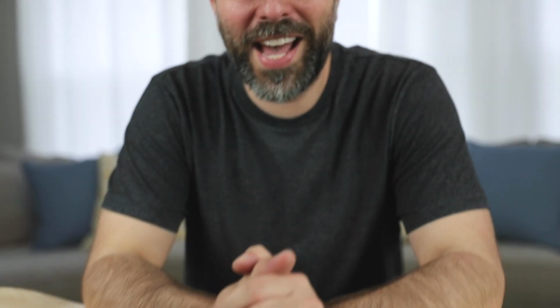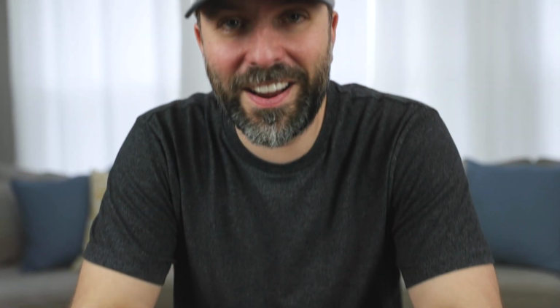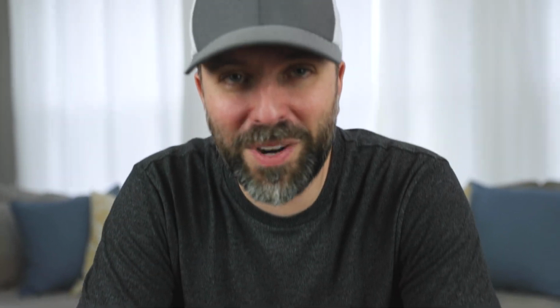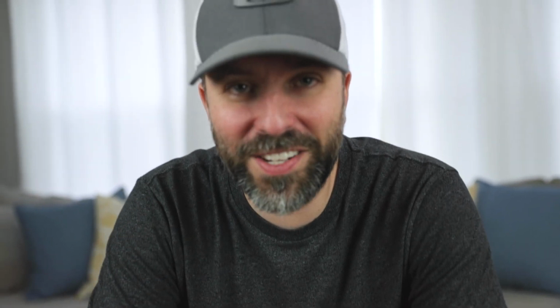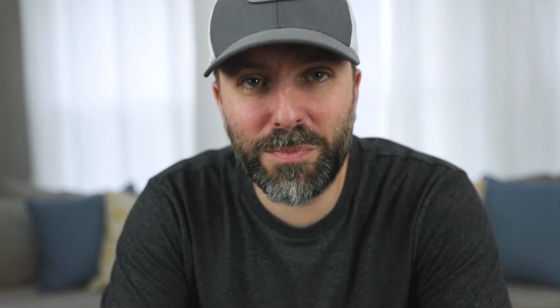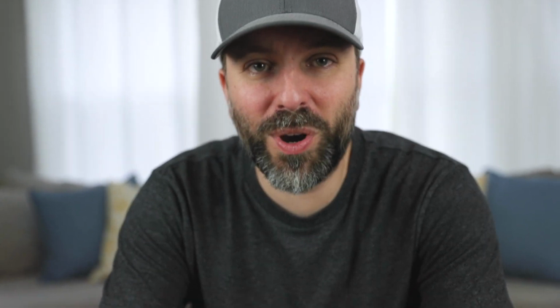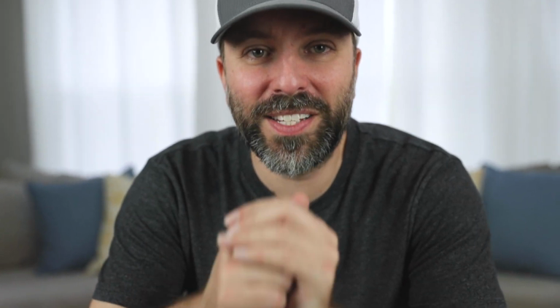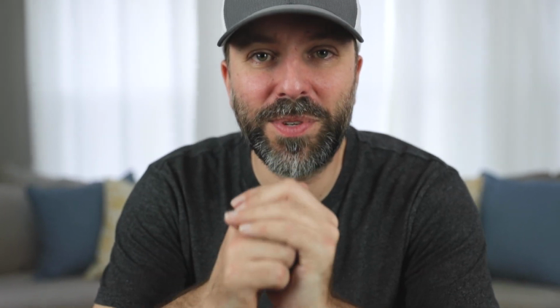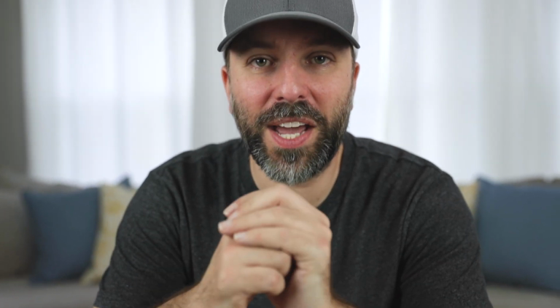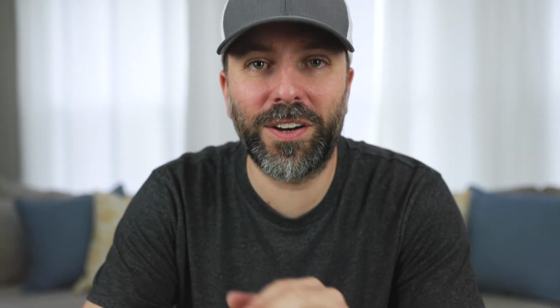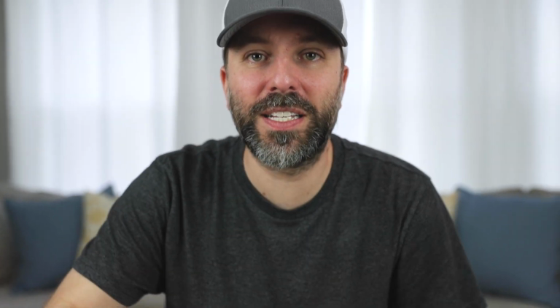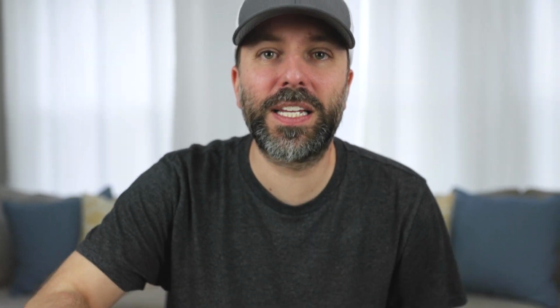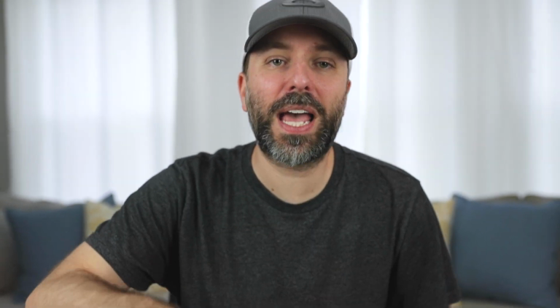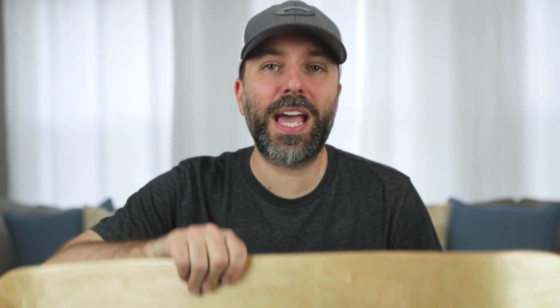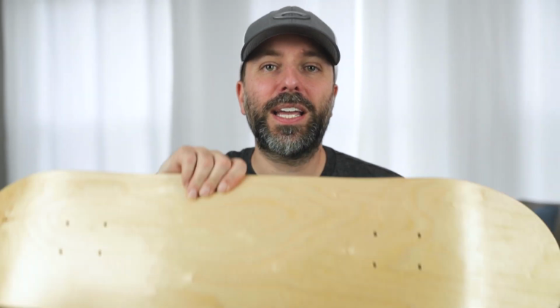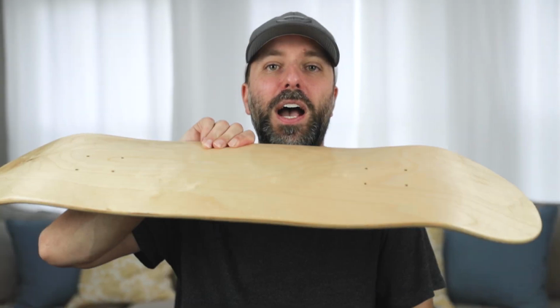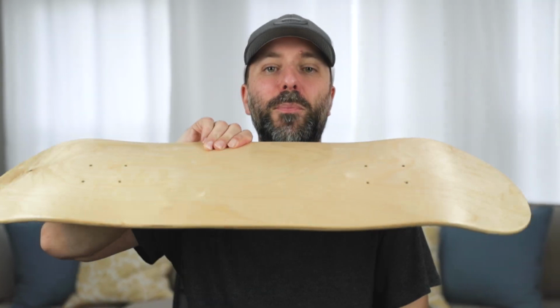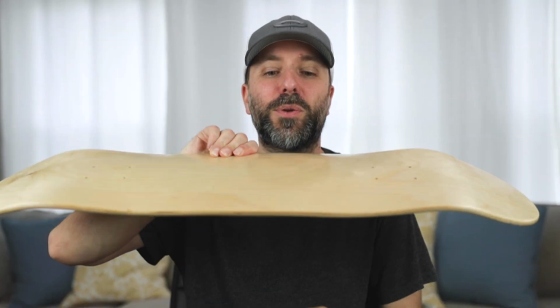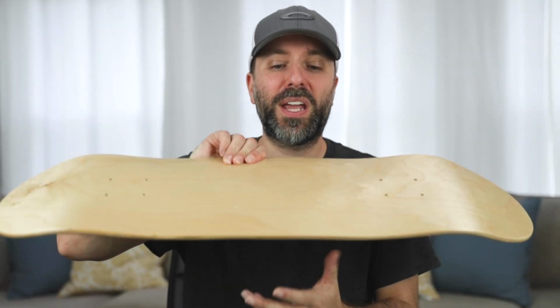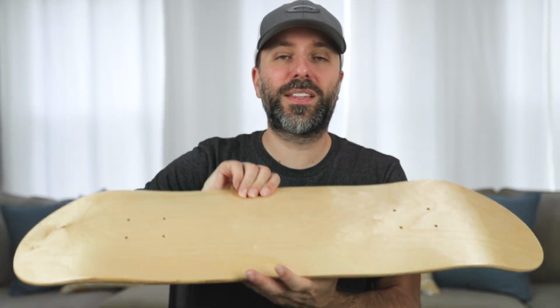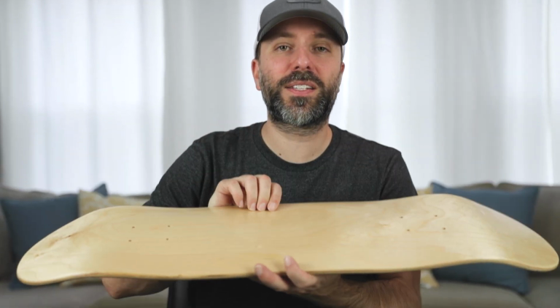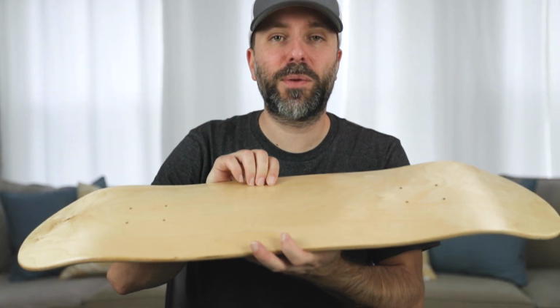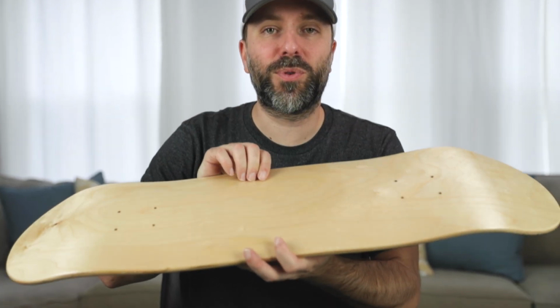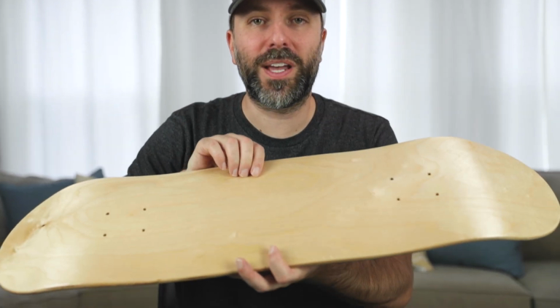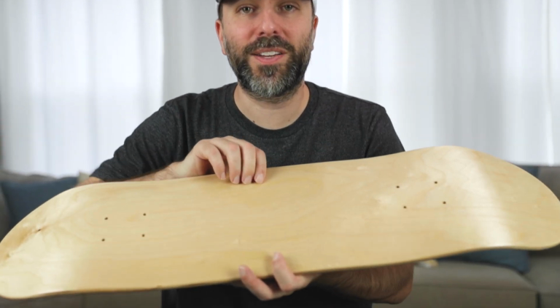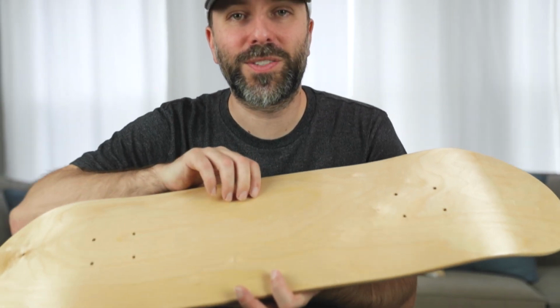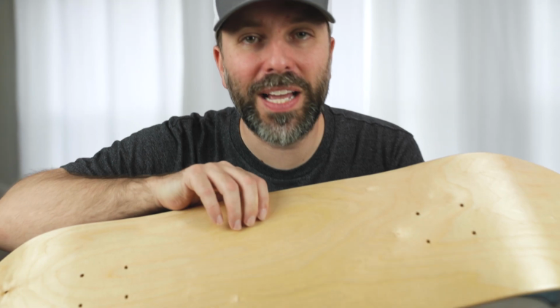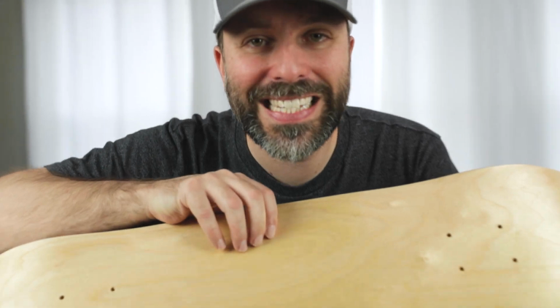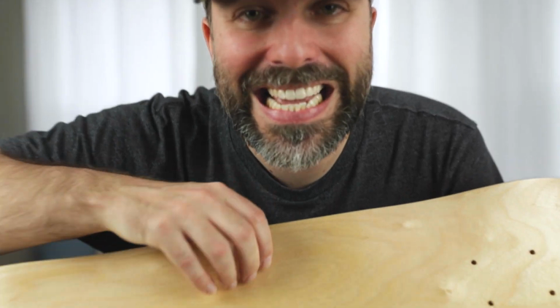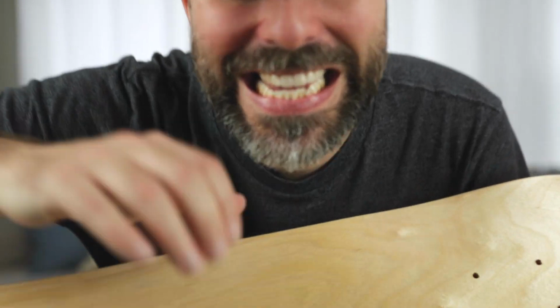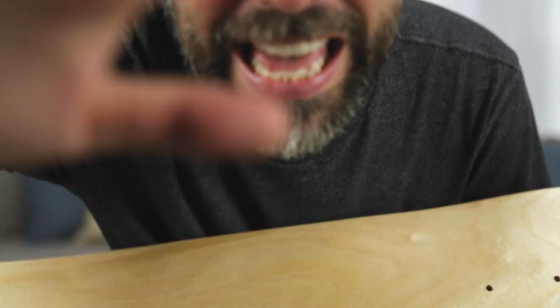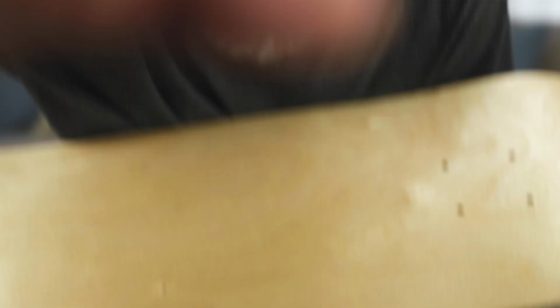Hey everybody, it's your boy Tim Decker and today I'm gonna paint this skateboard deck. So let's get it.